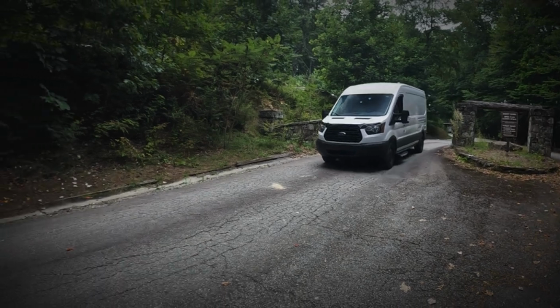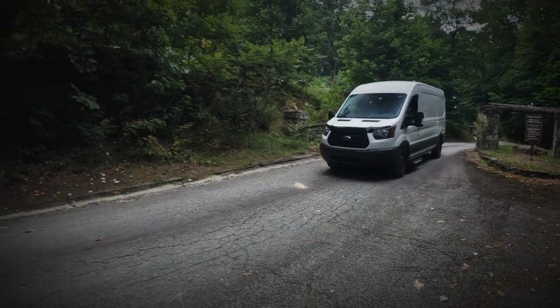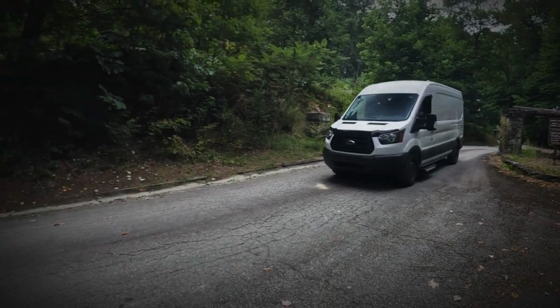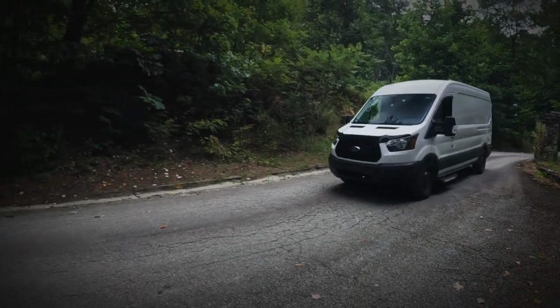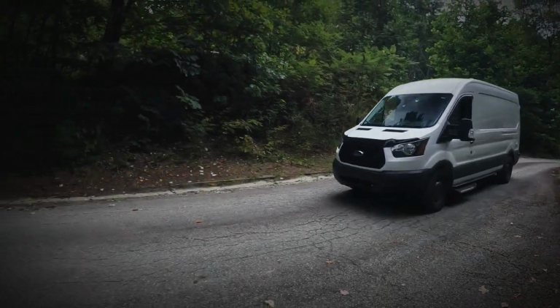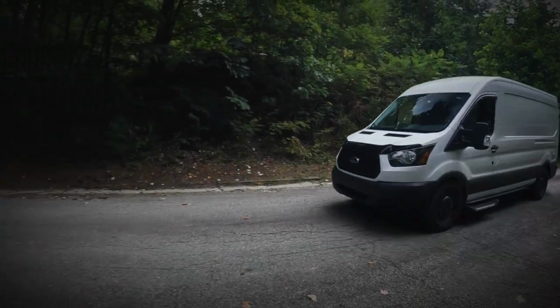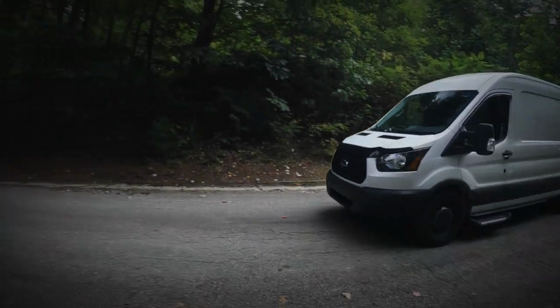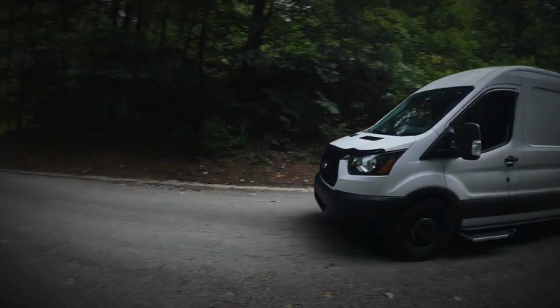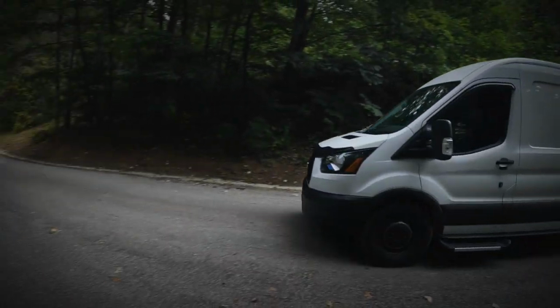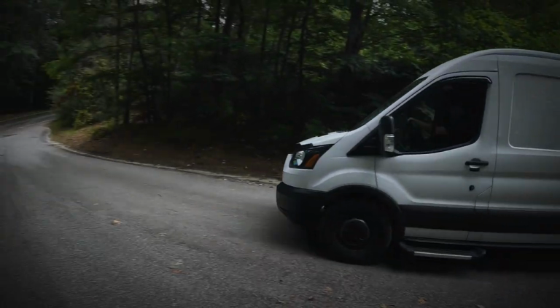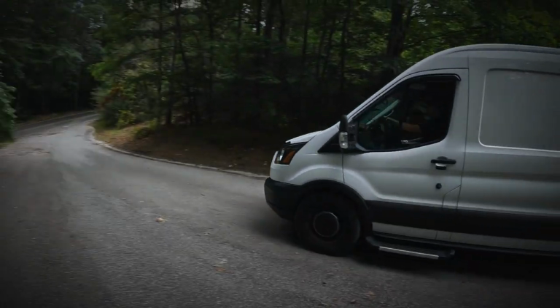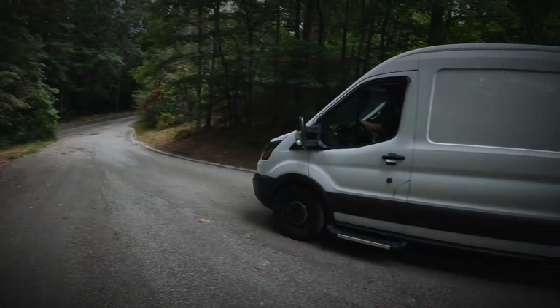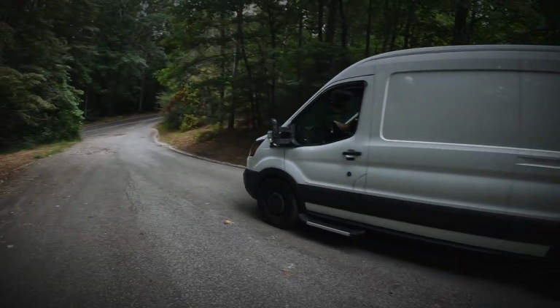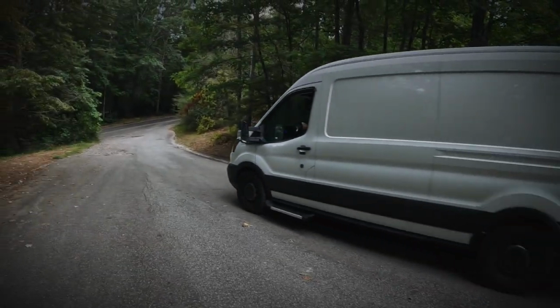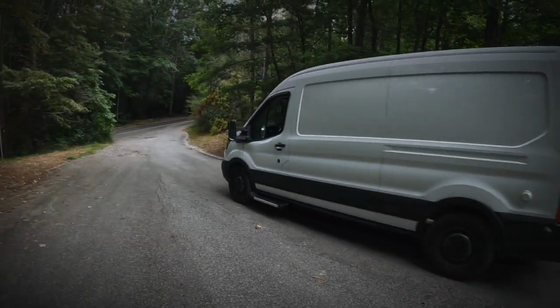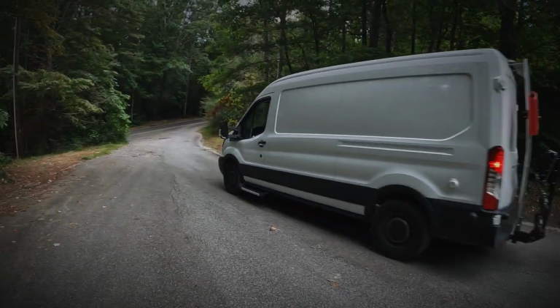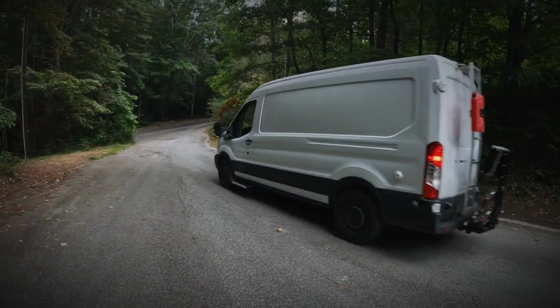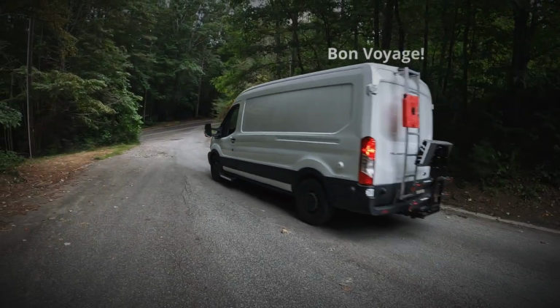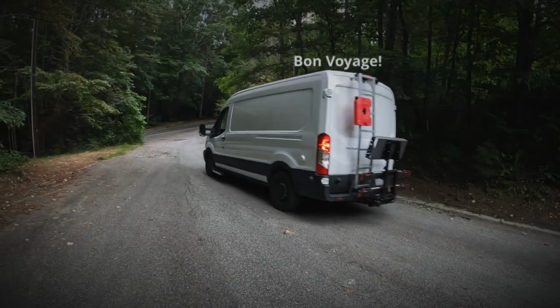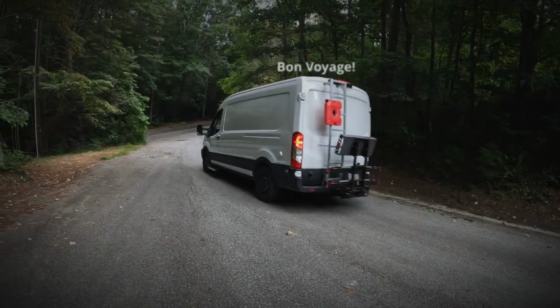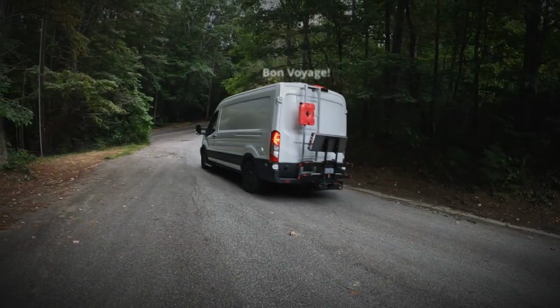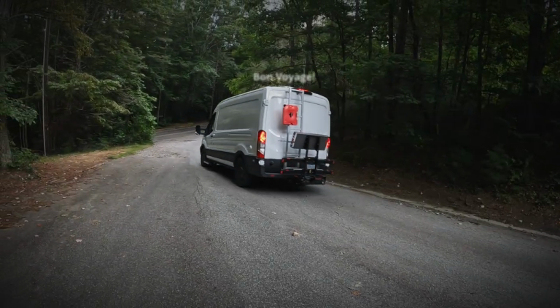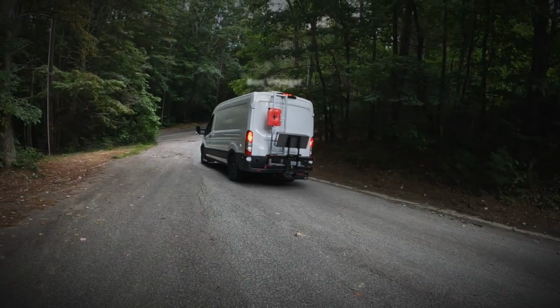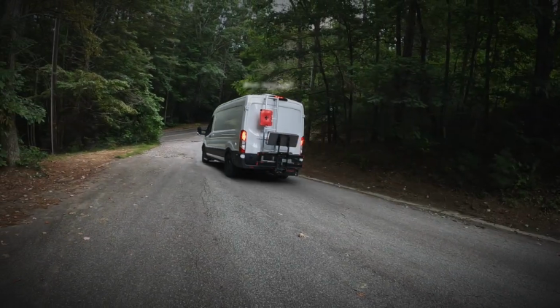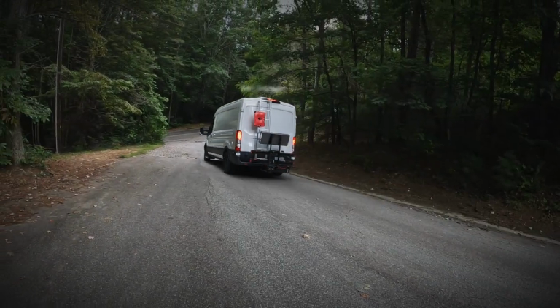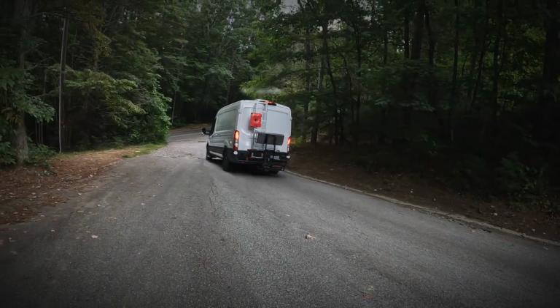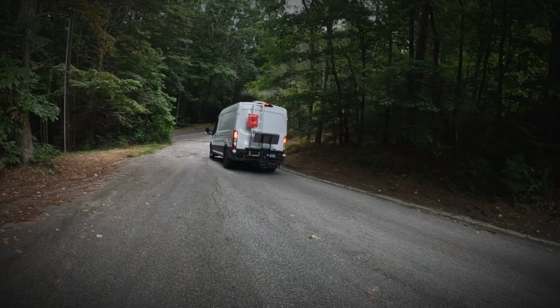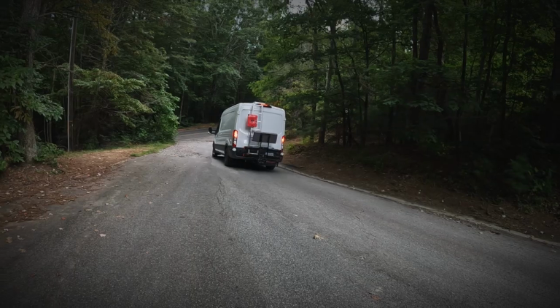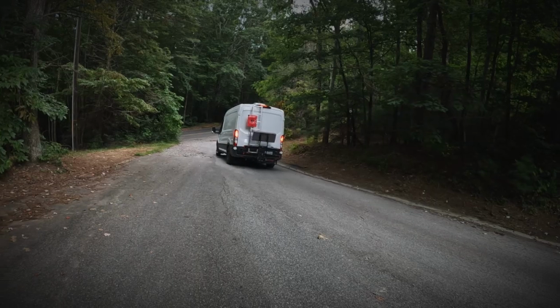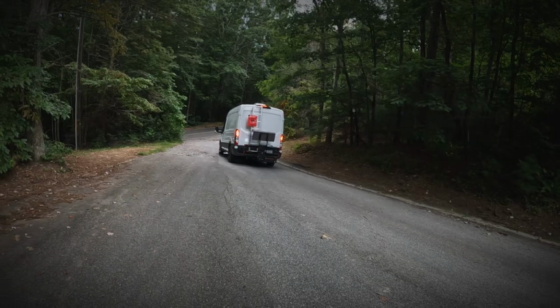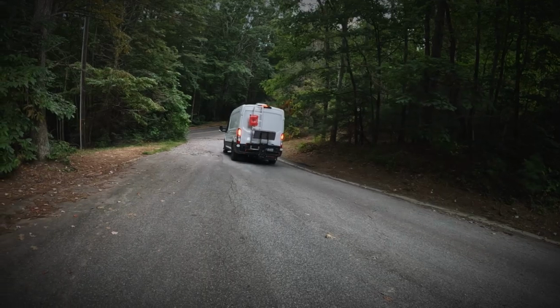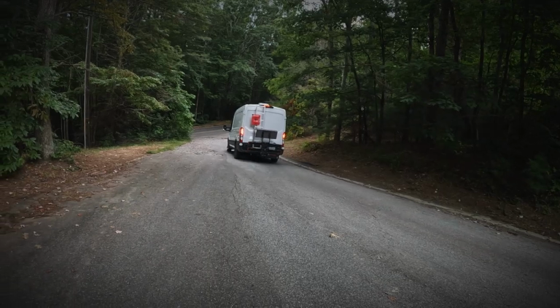That's going to wrap this video up. Just remember, everybody needs a plan B. Cha-cha for now.